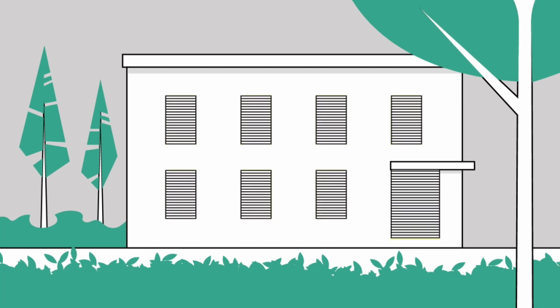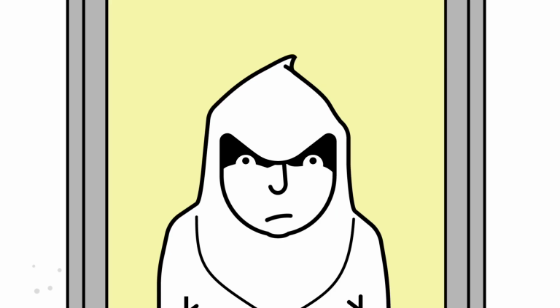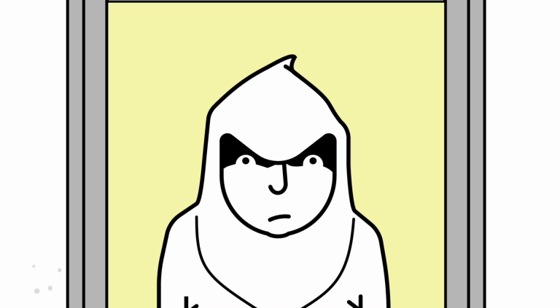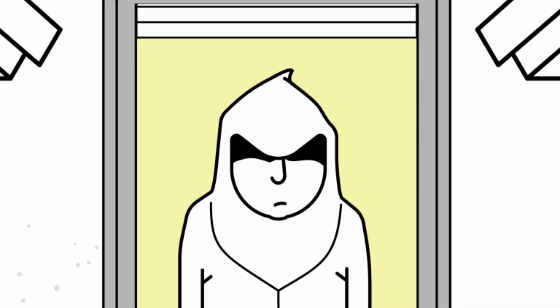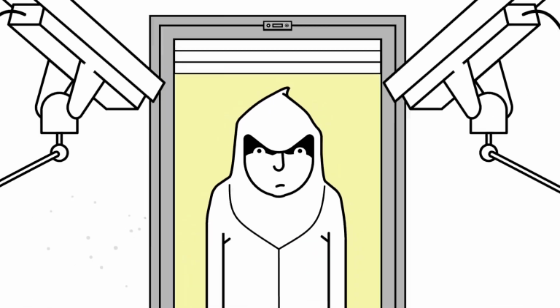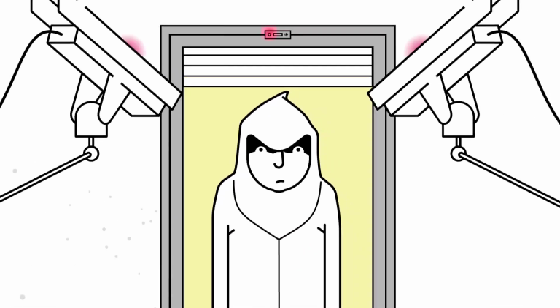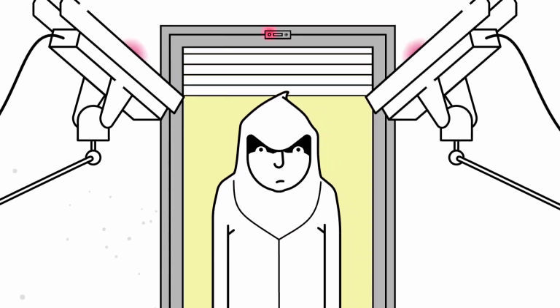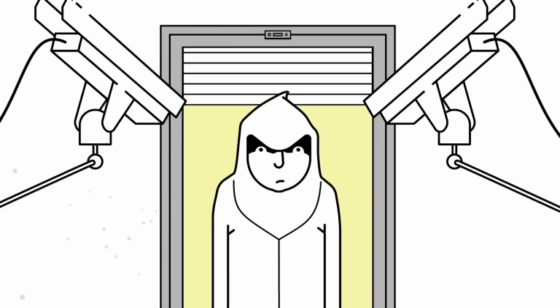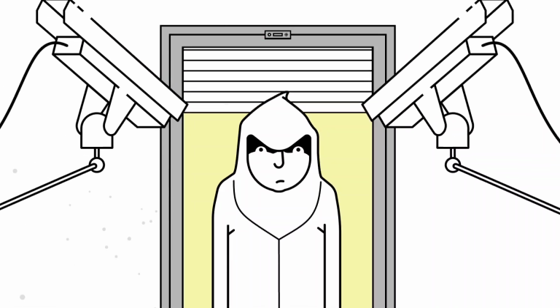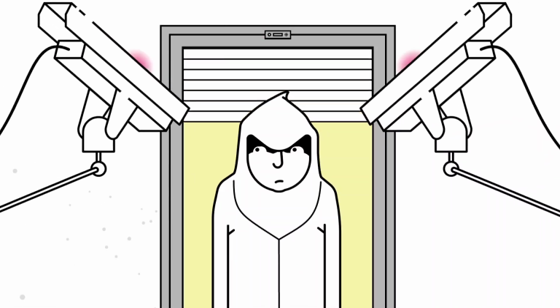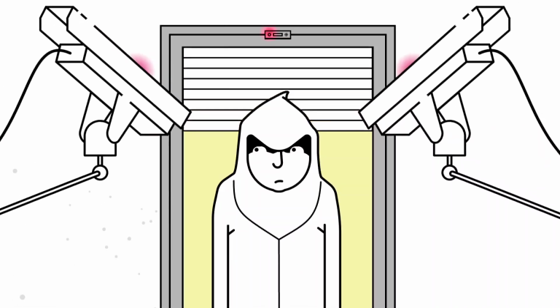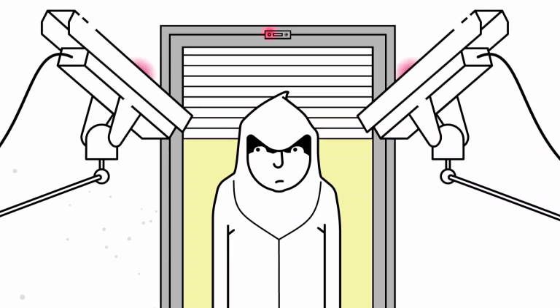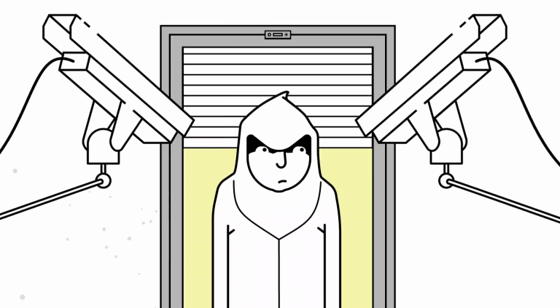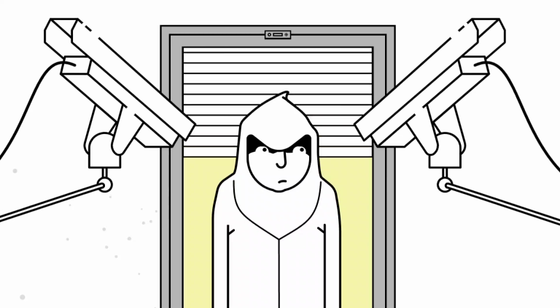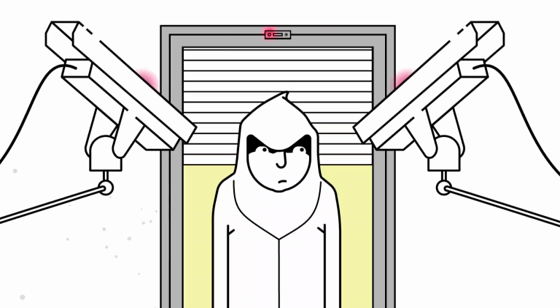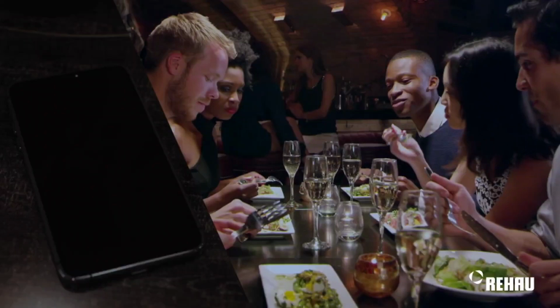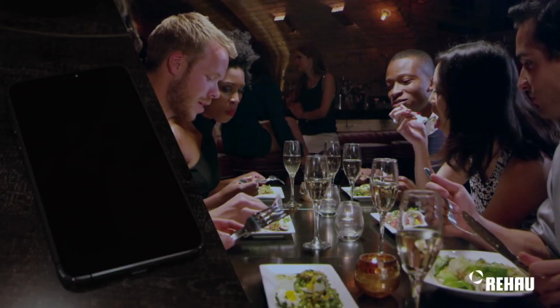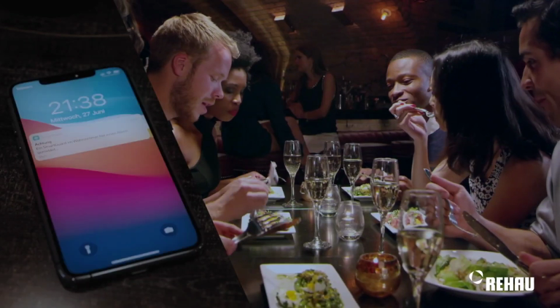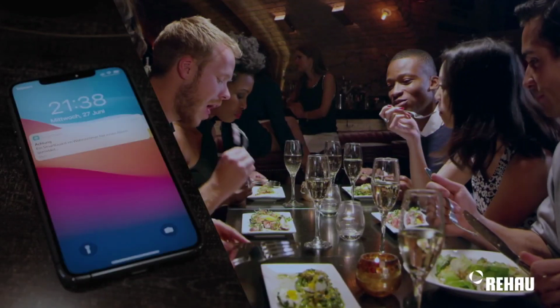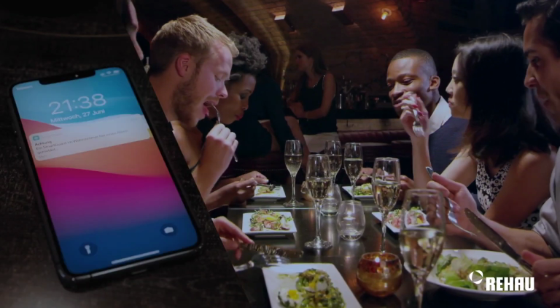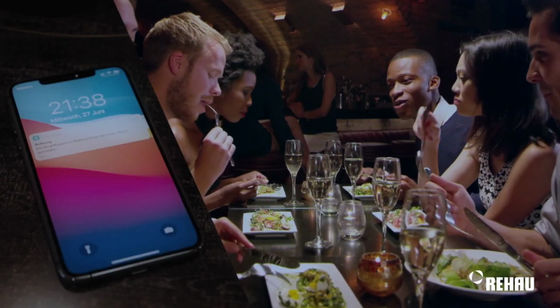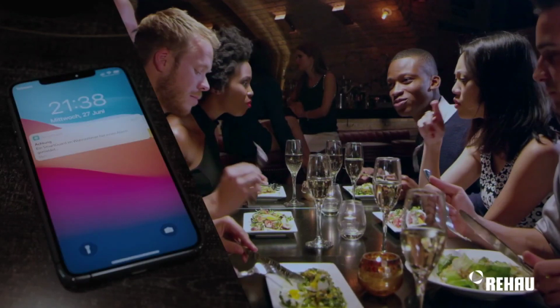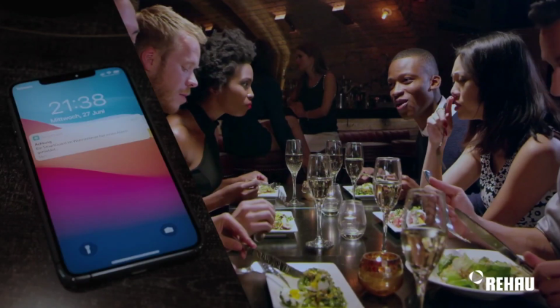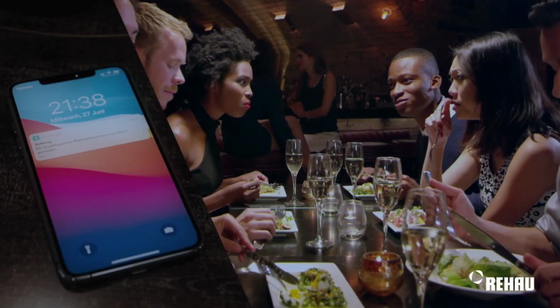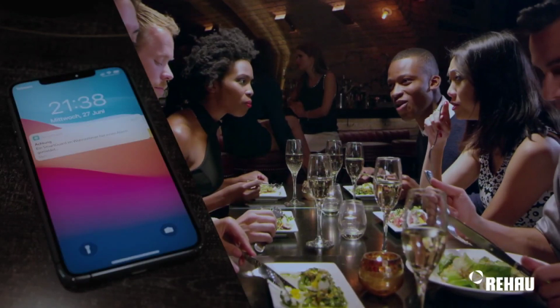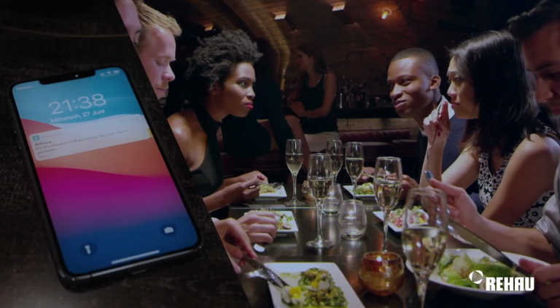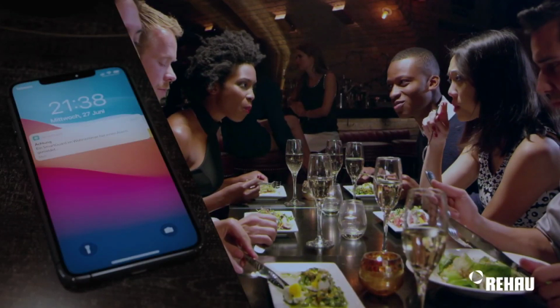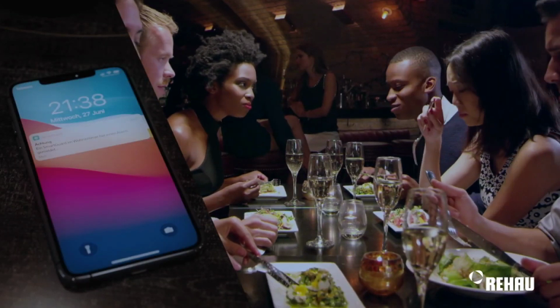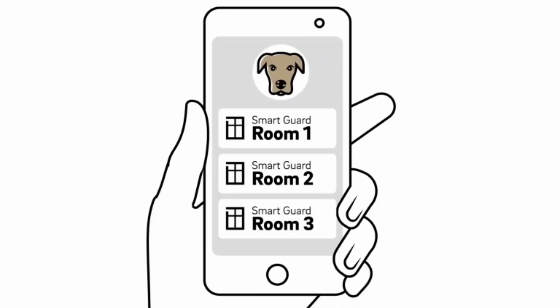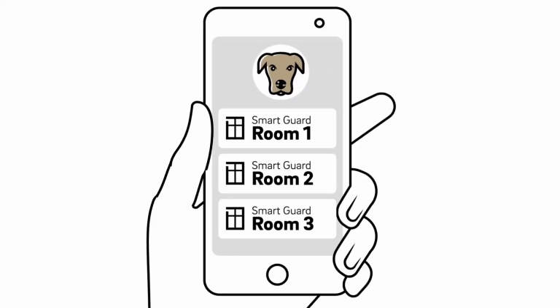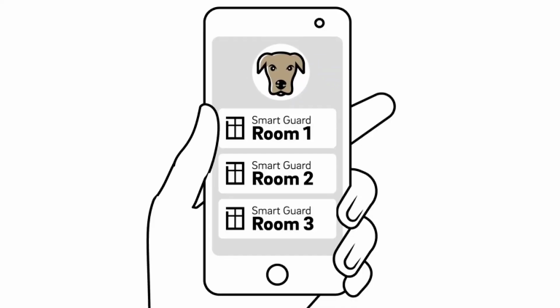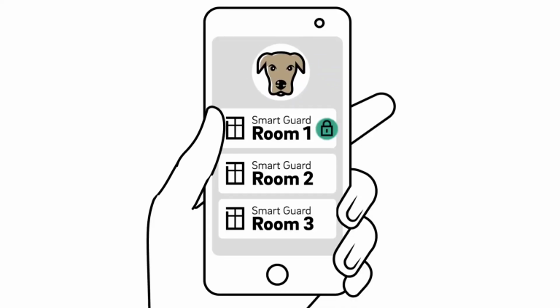Plus, it's all conveniently managed through the Rehouse intuitive app, allowing you to monitor your windows and doors from anywhere.